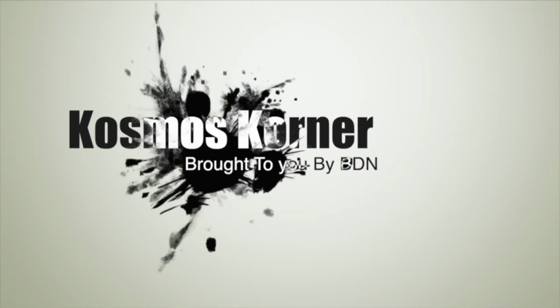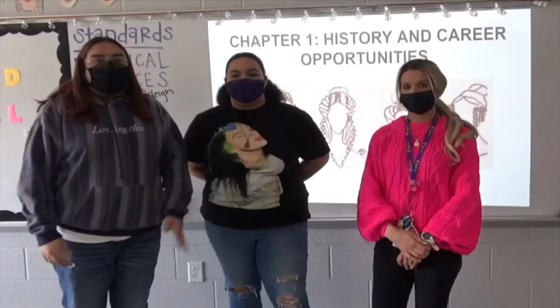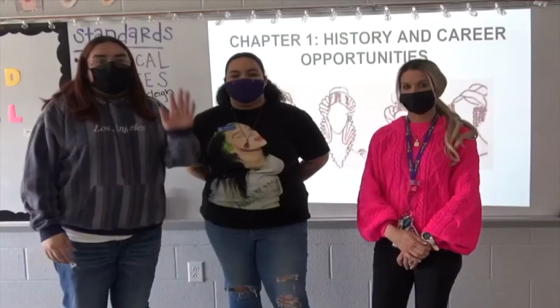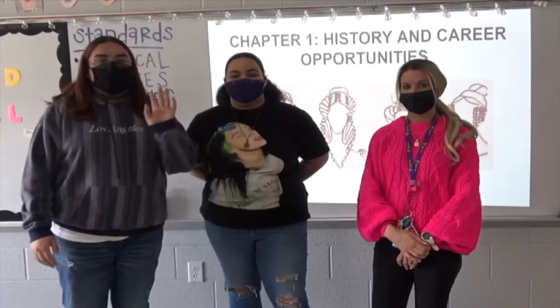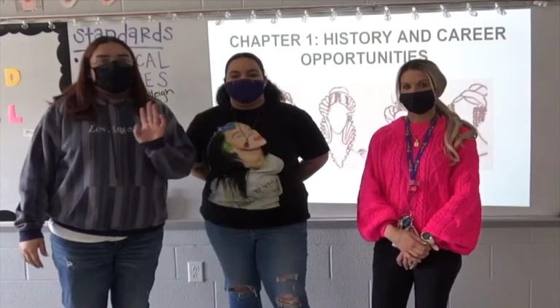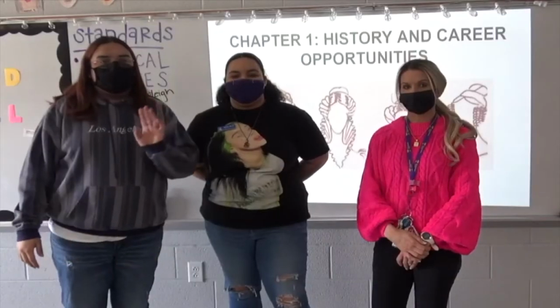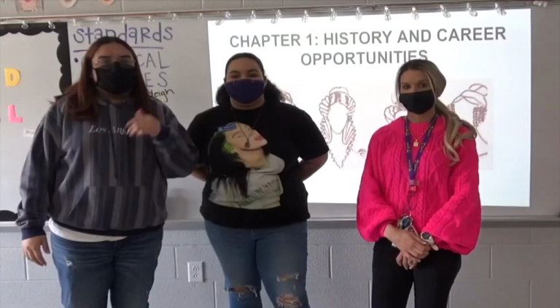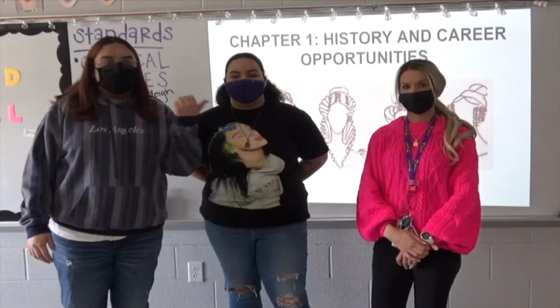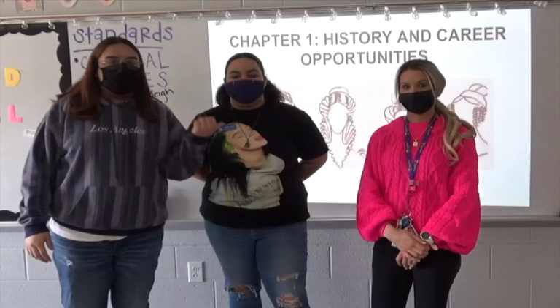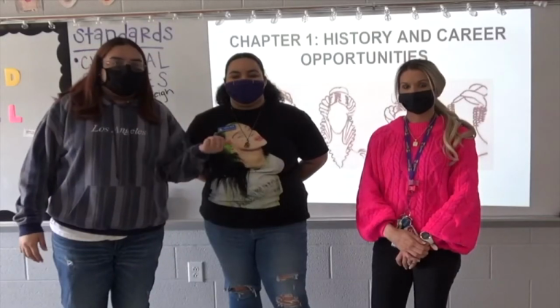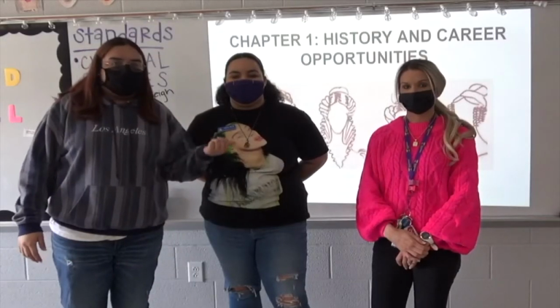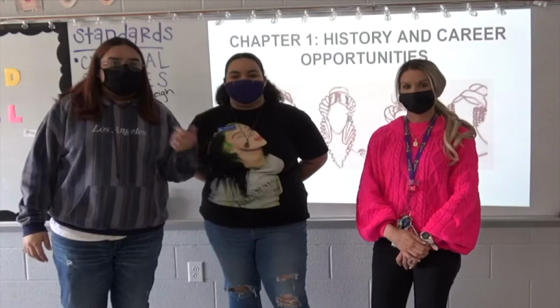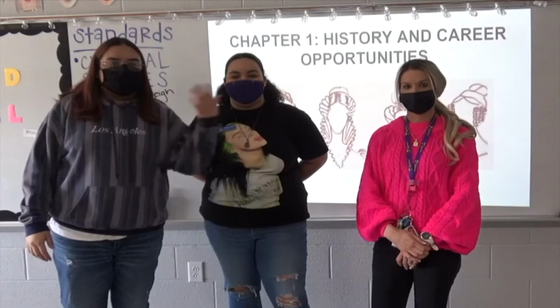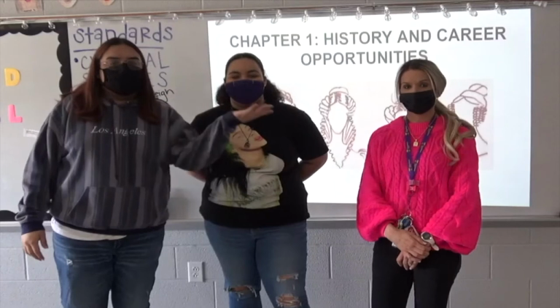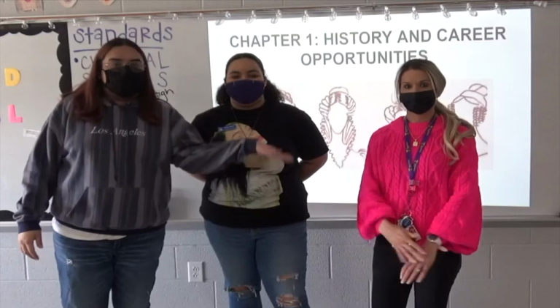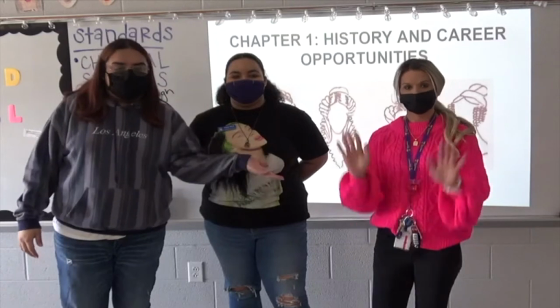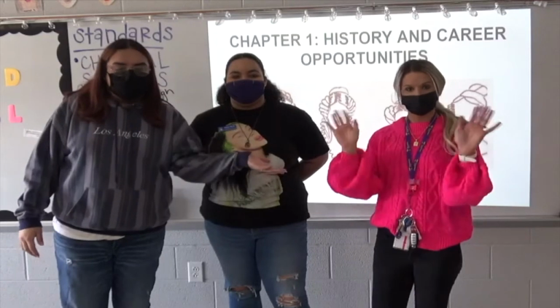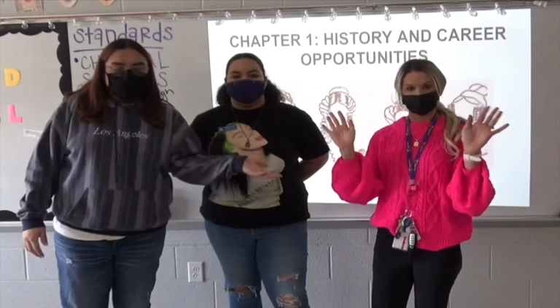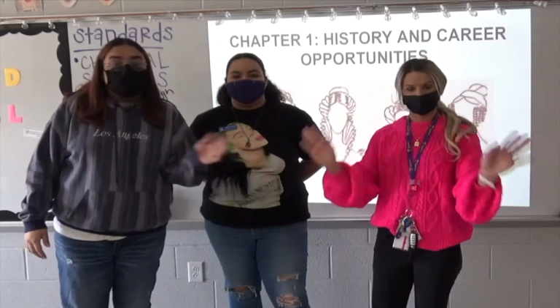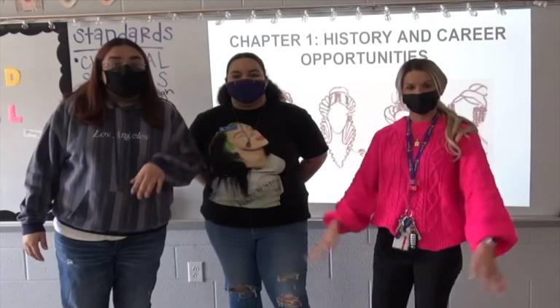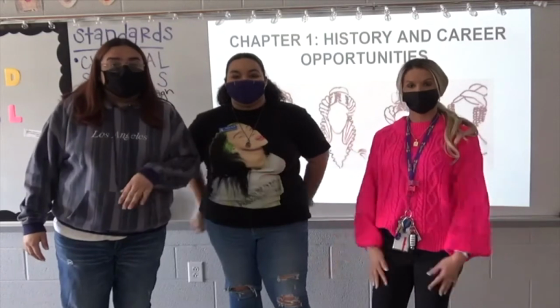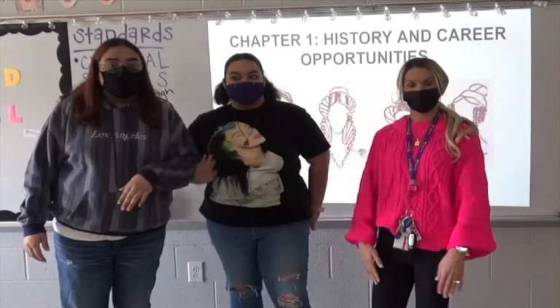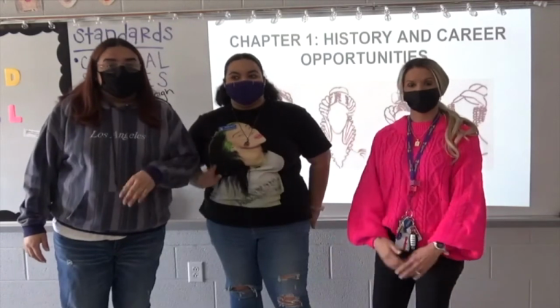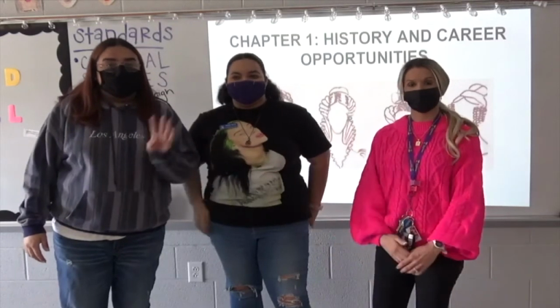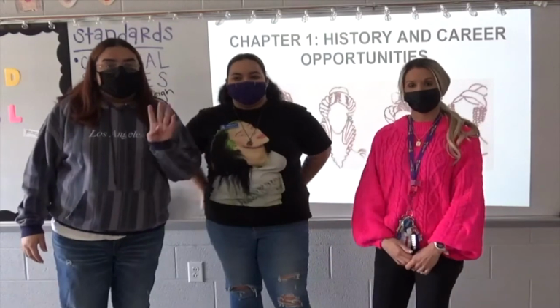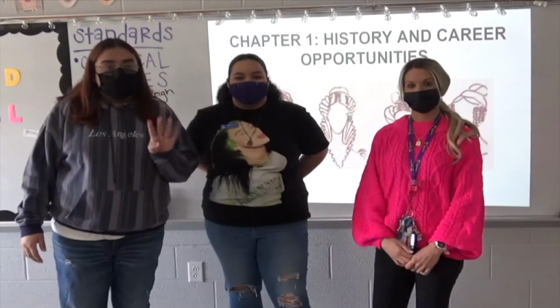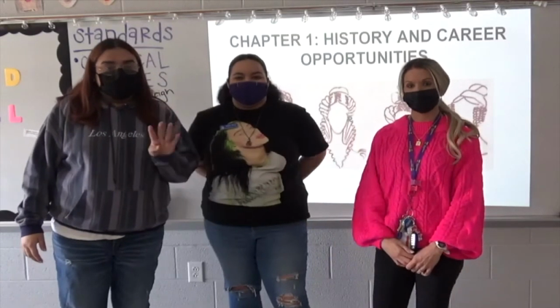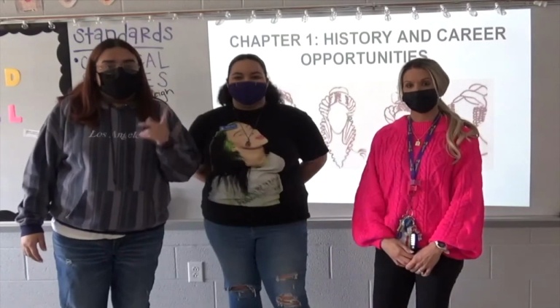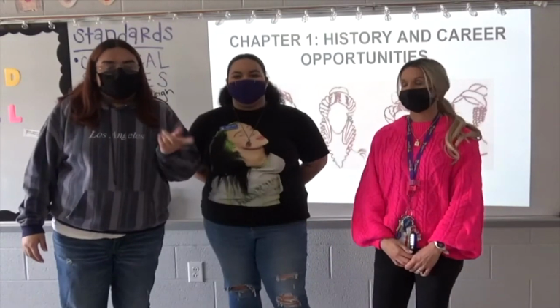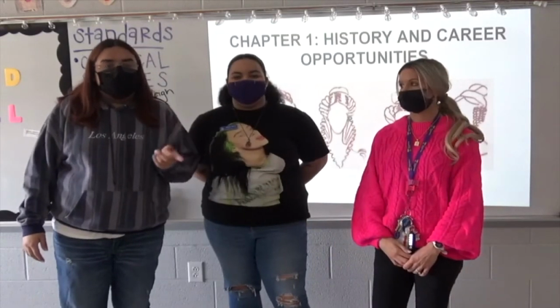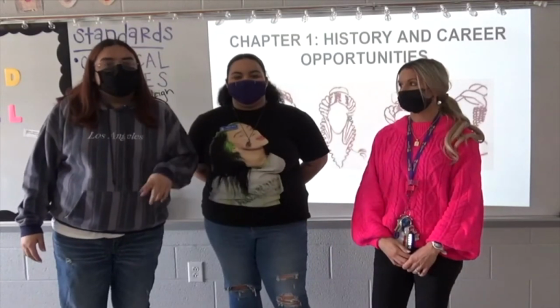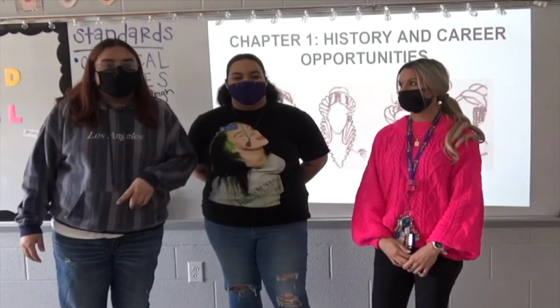Hey, I'm Richard. This is Cash. This is Ms. Fry. Today, we're going to be talking about four tips on how to keep your hair healthy.